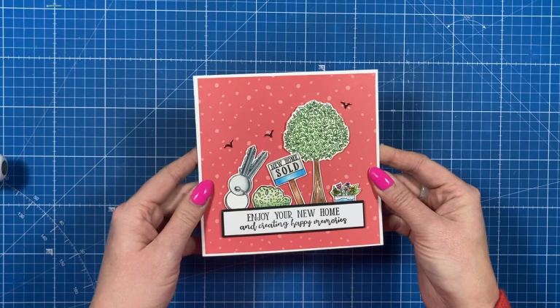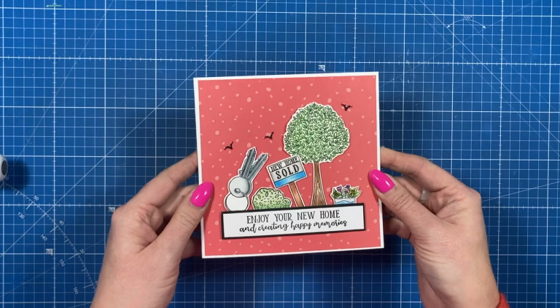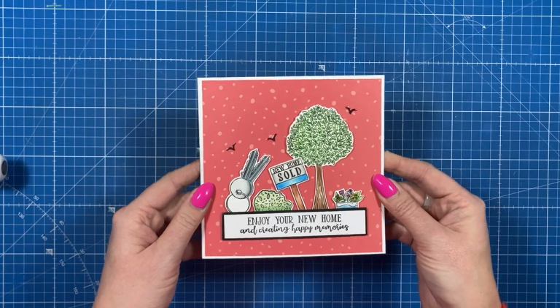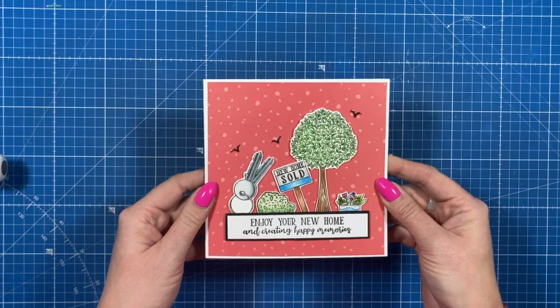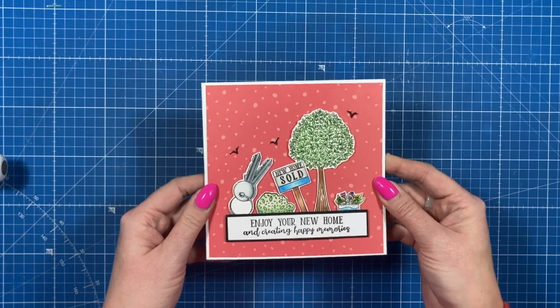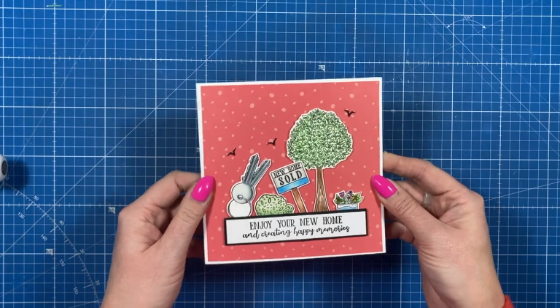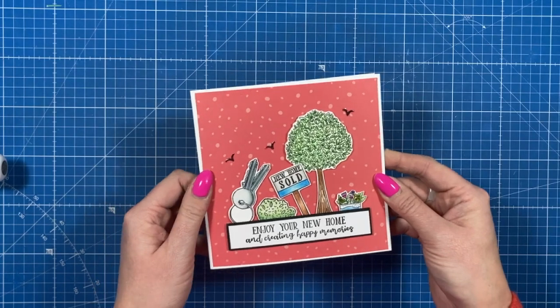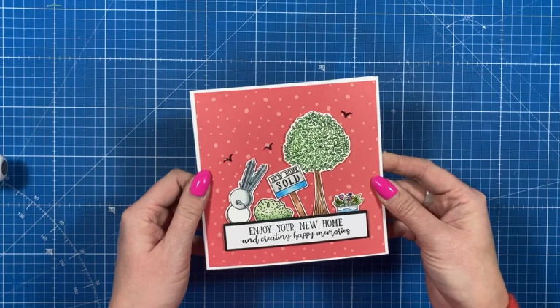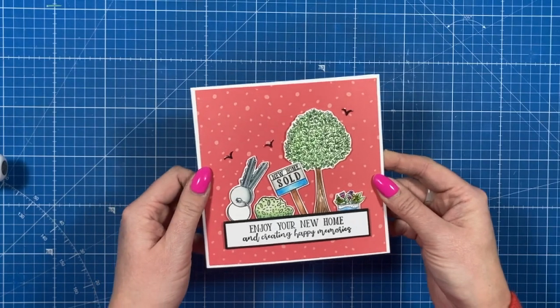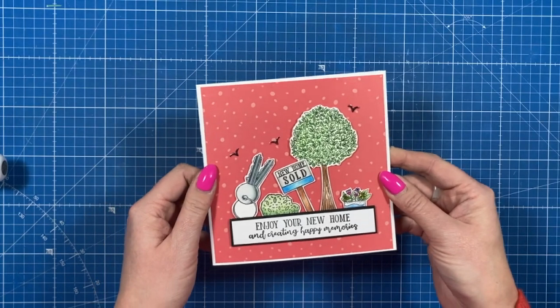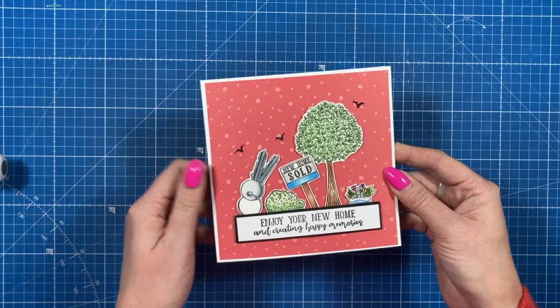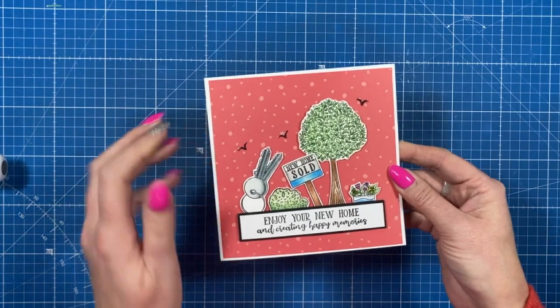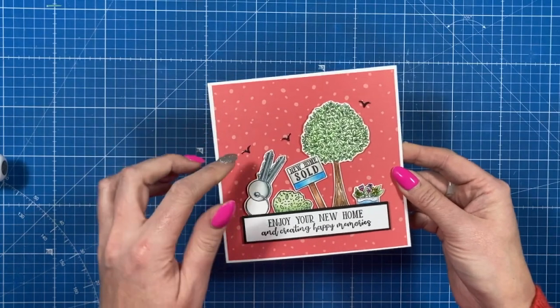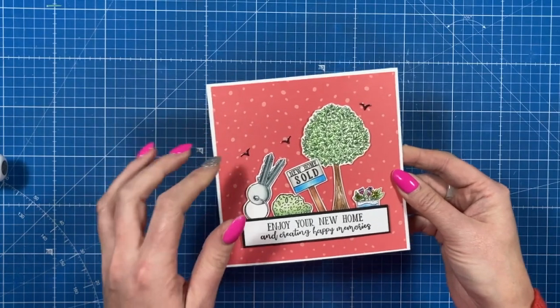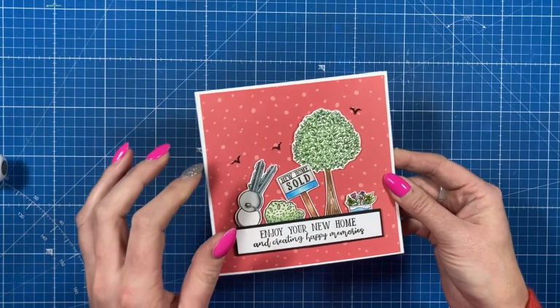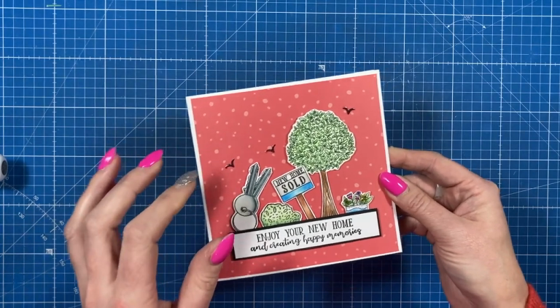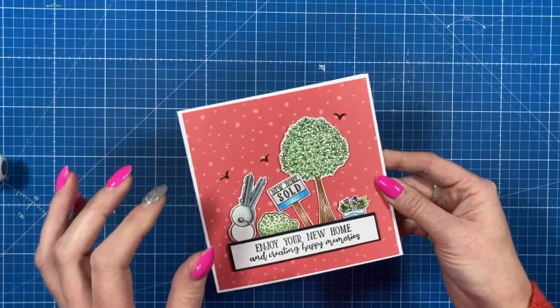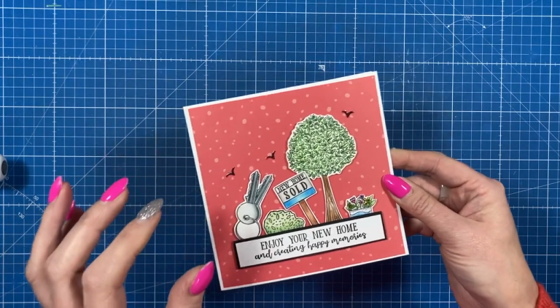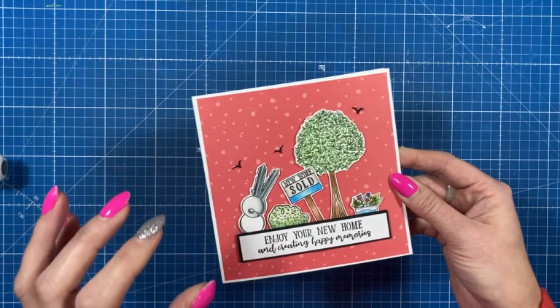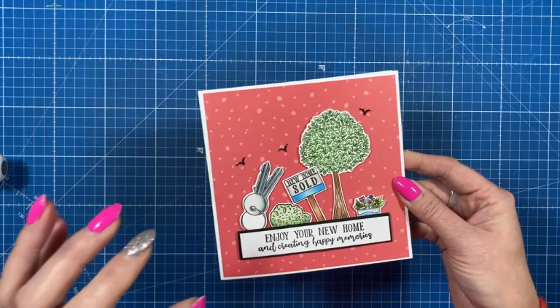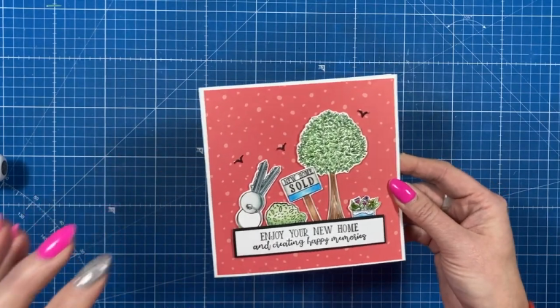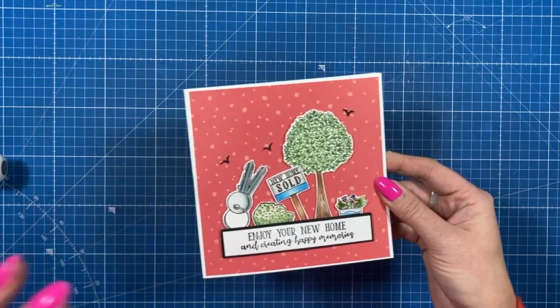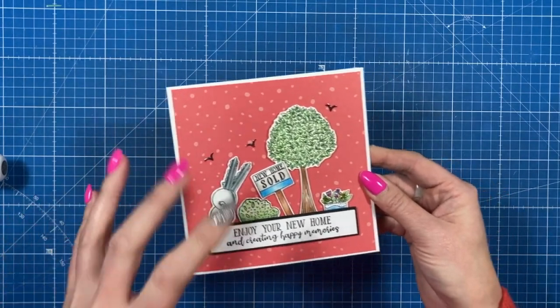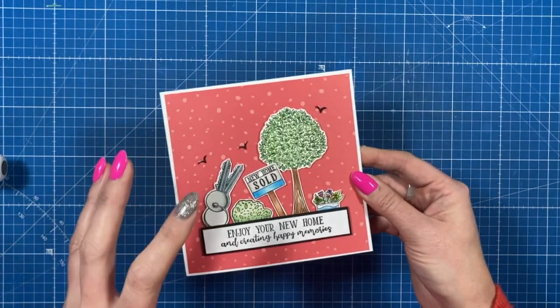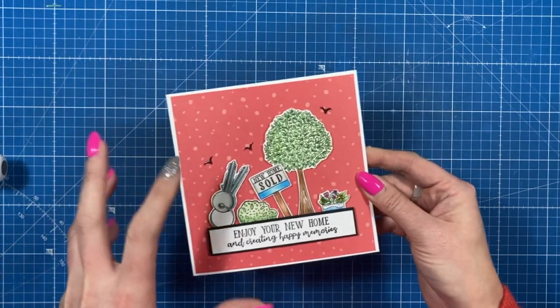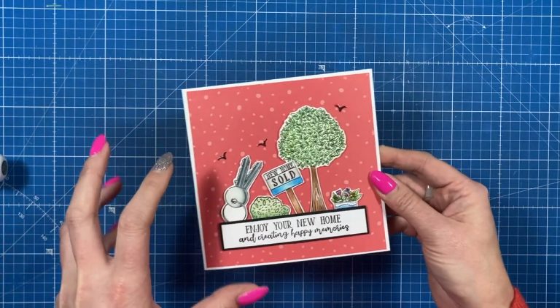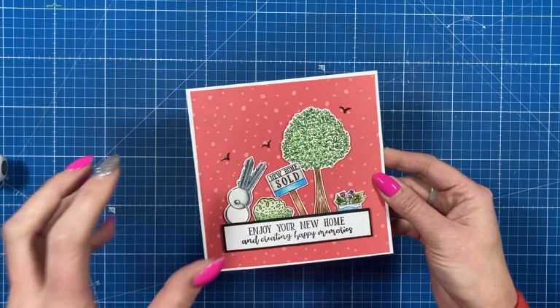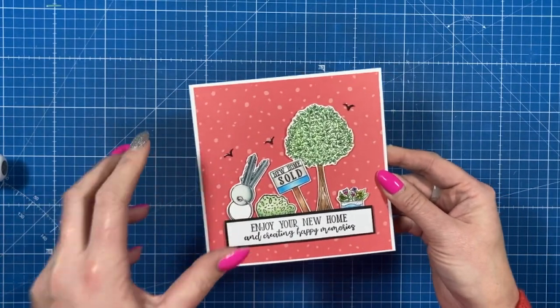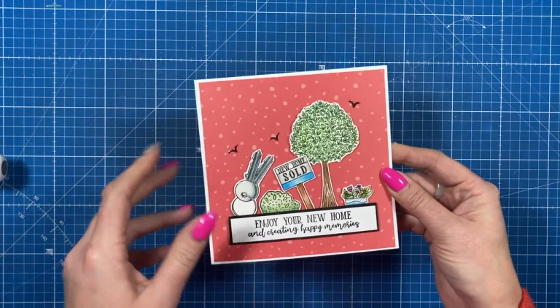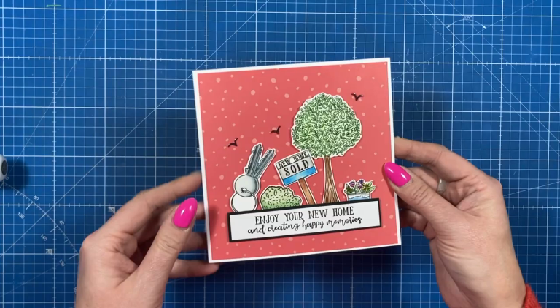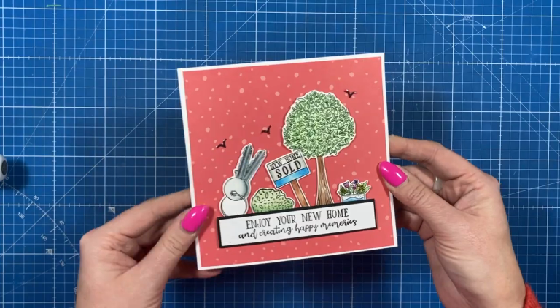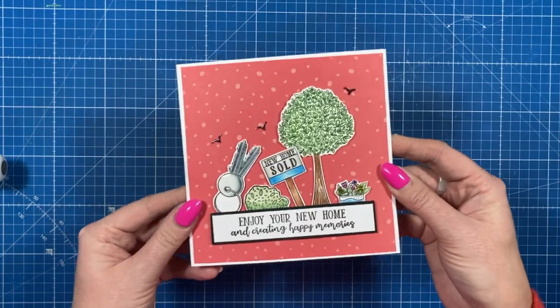Hey everyone, it's Sam here. Thank you for watching. In this tutorial I'm going to show you how to make my pop-up book with the double wiper.